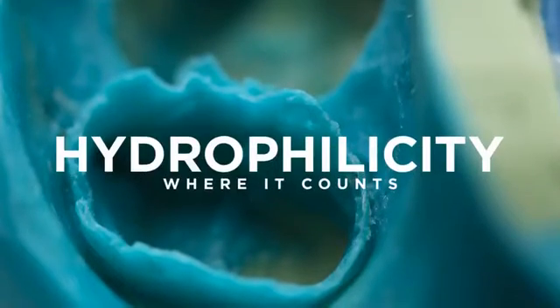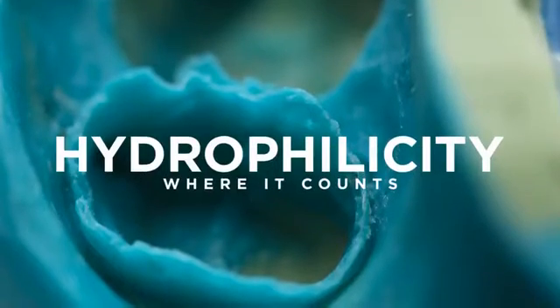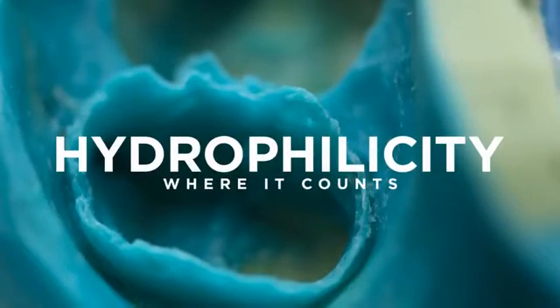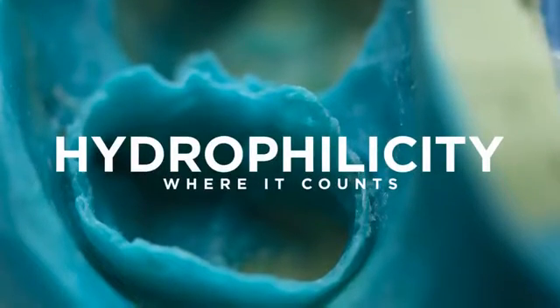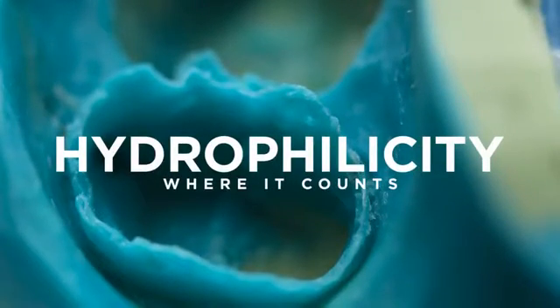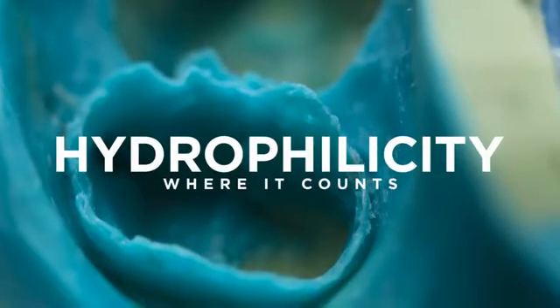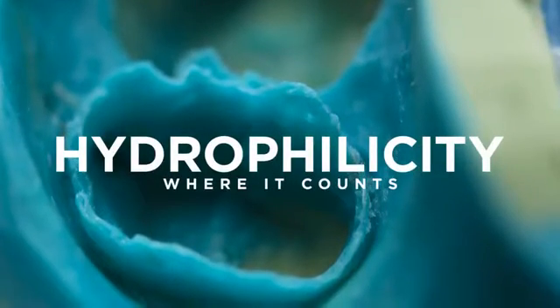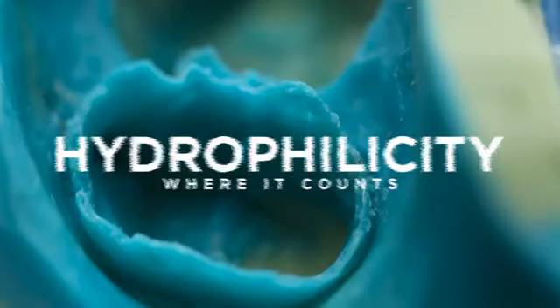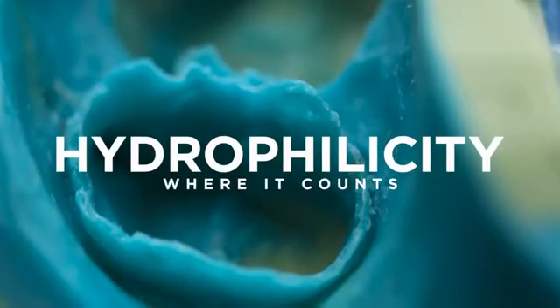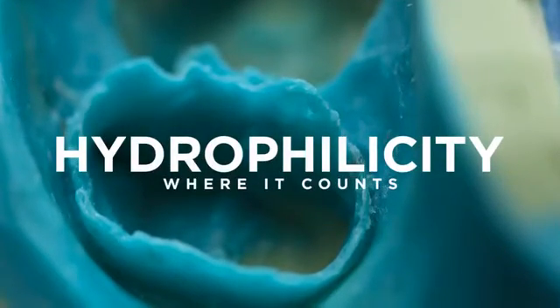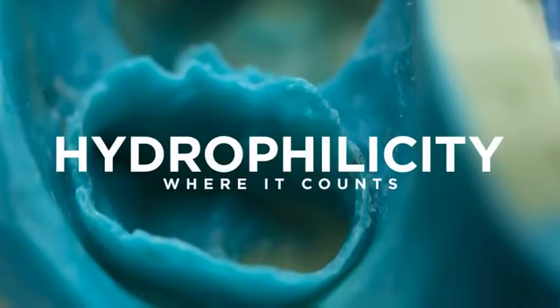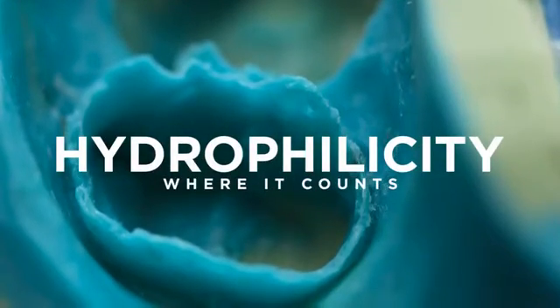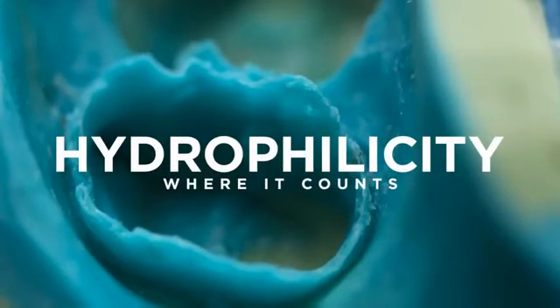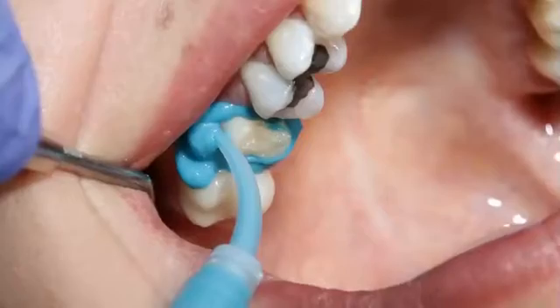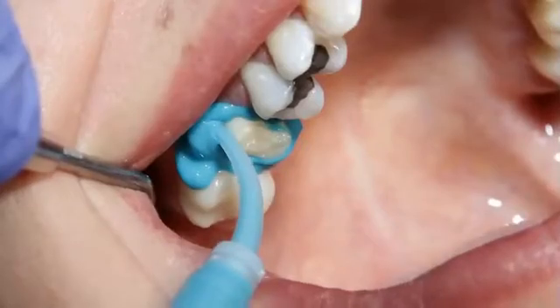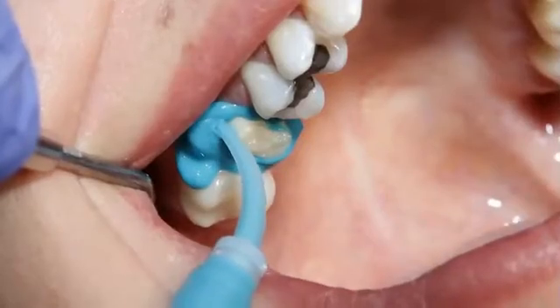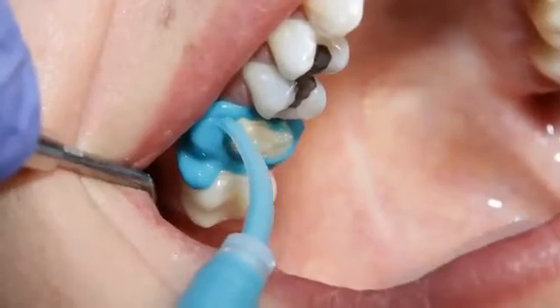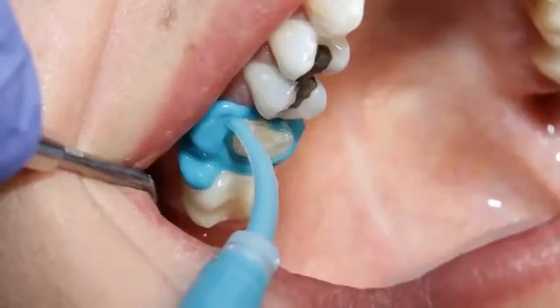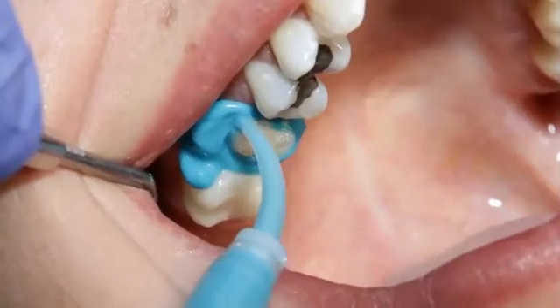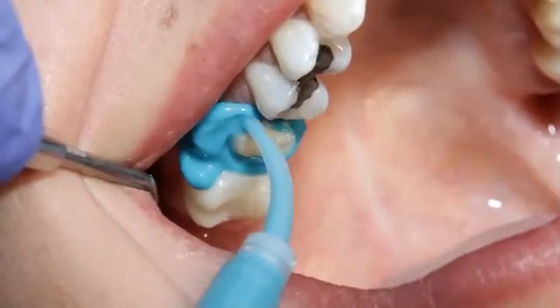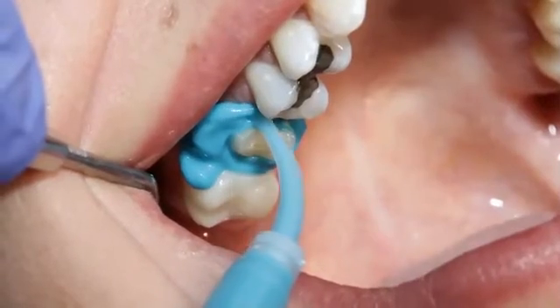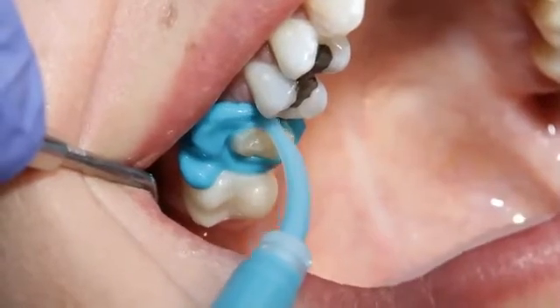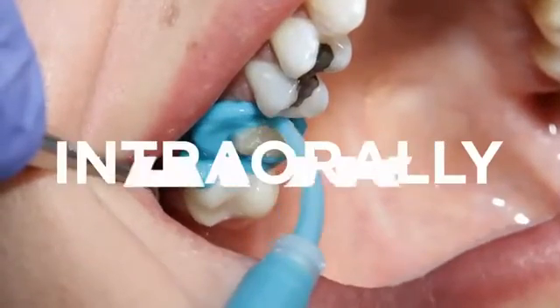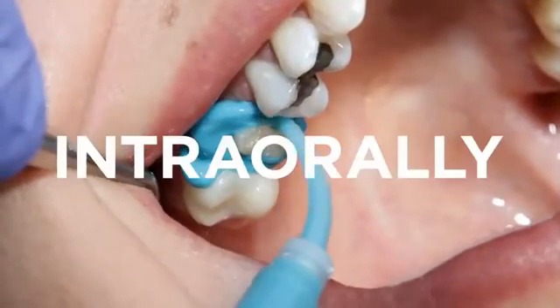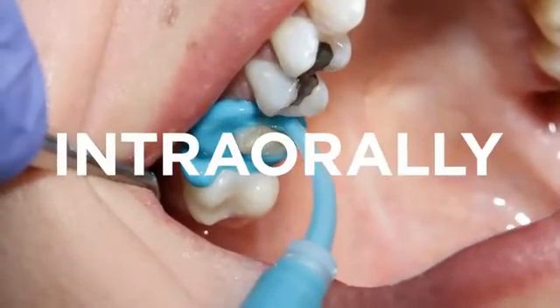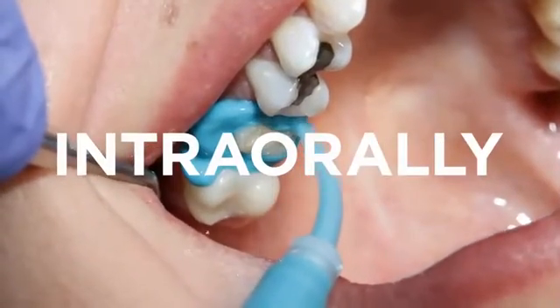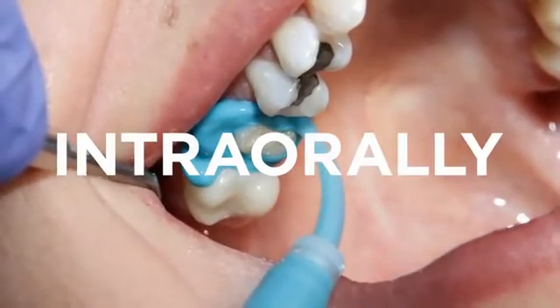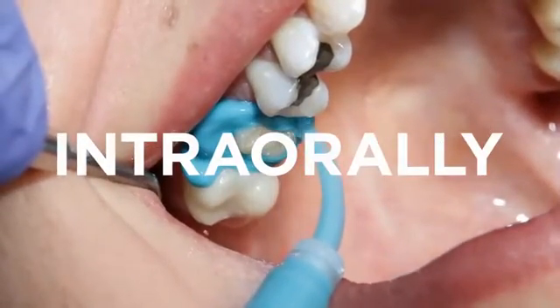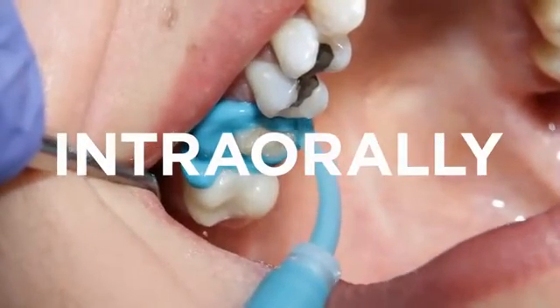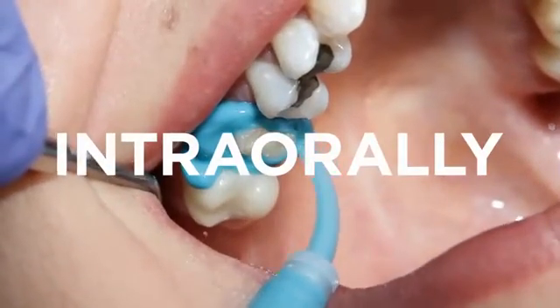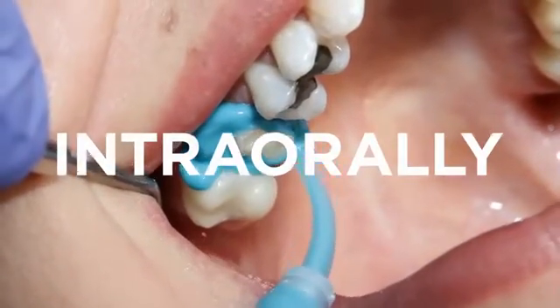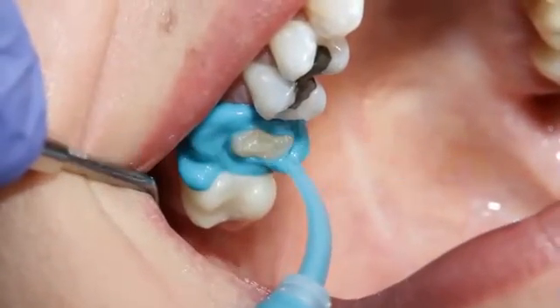Hydrophilicity, or contact angle, is most important to clinicians when the material is being dispensed intra-orally while the material is uncured.